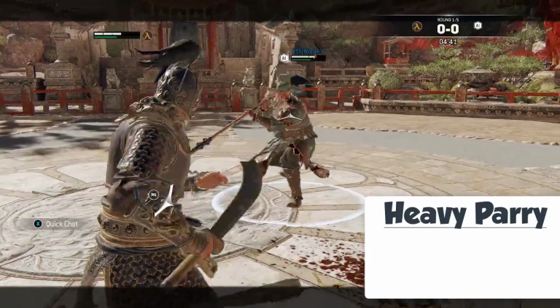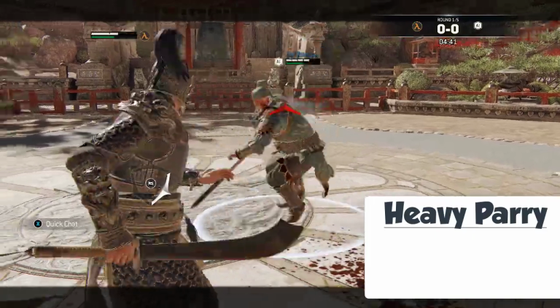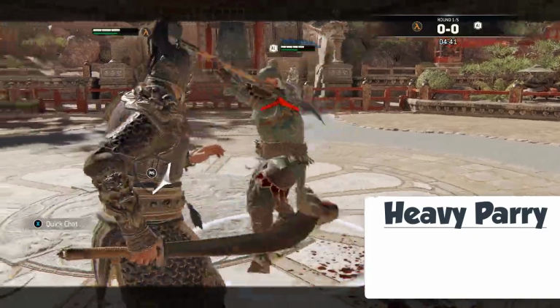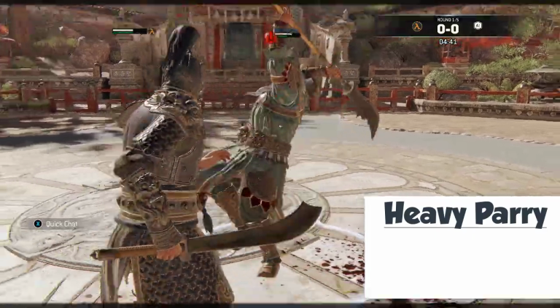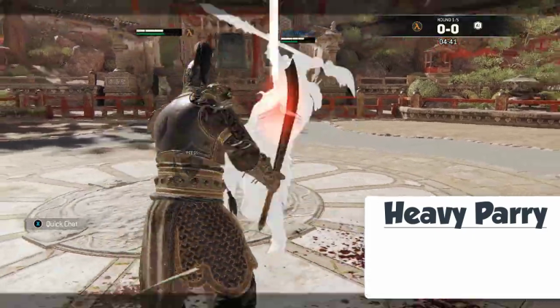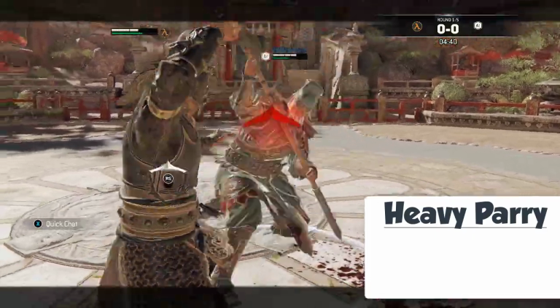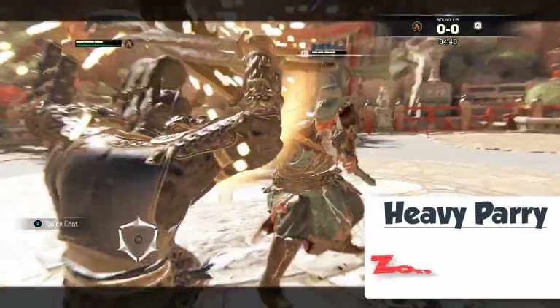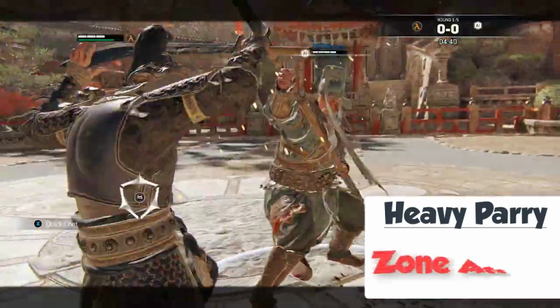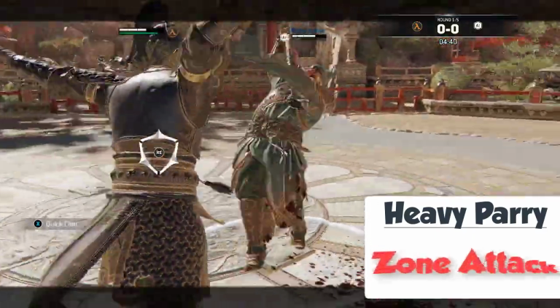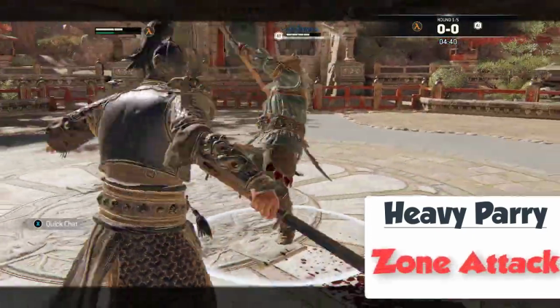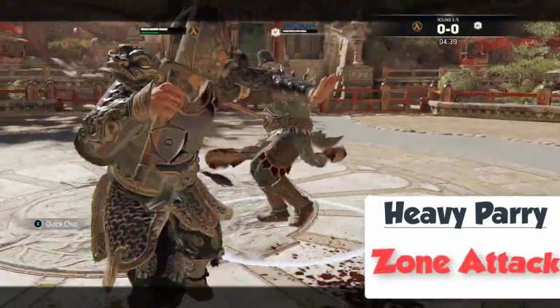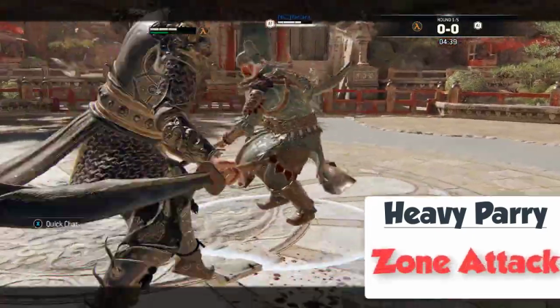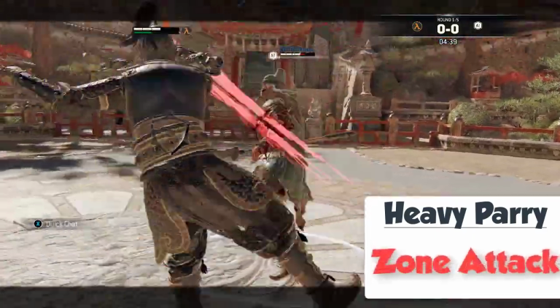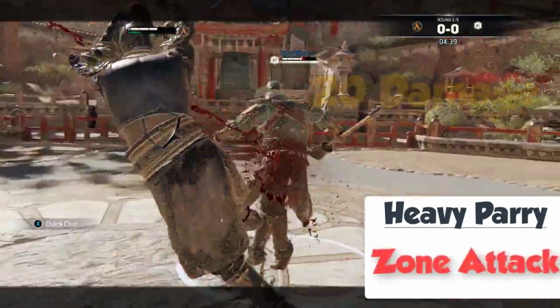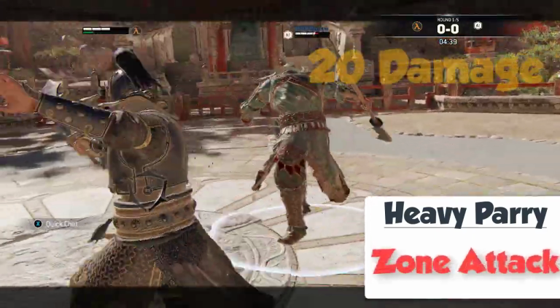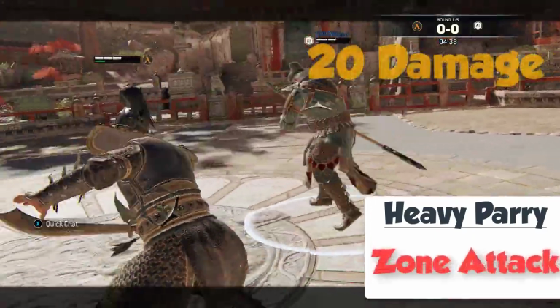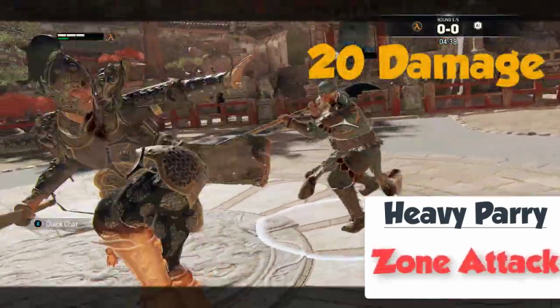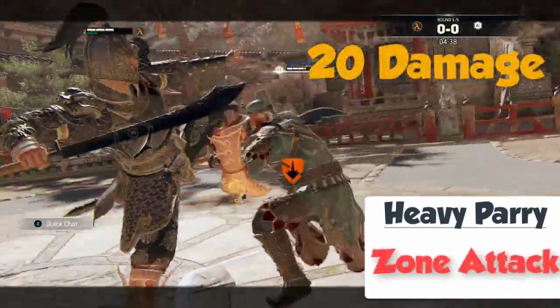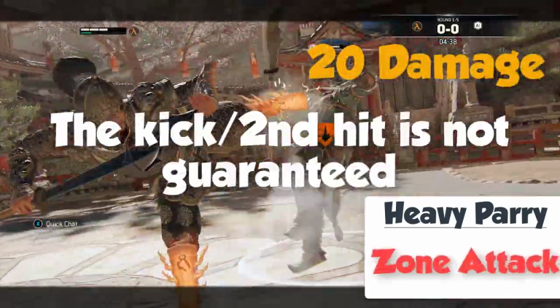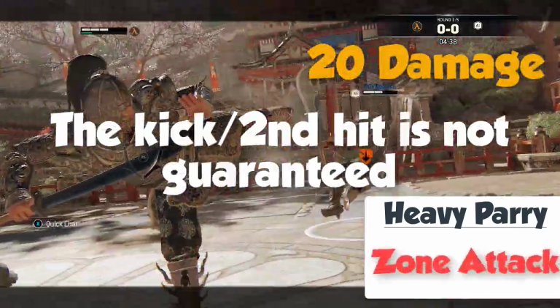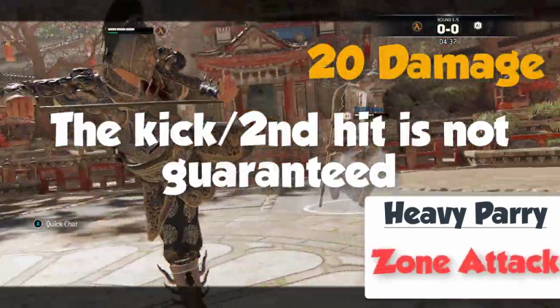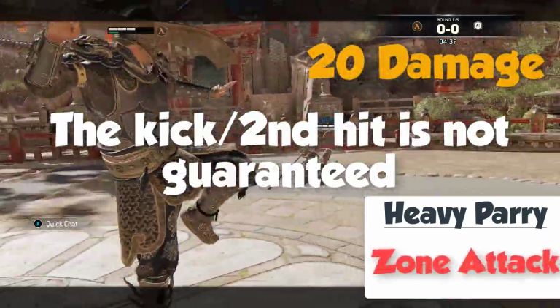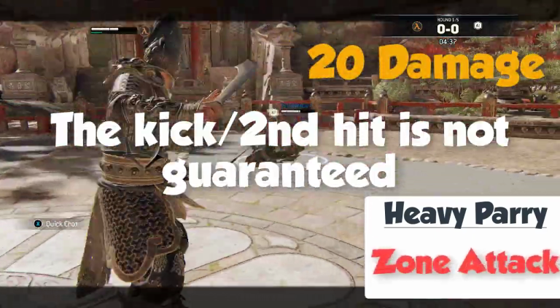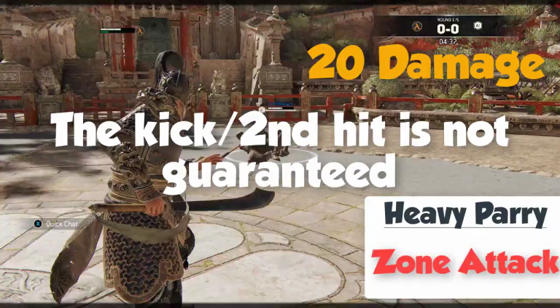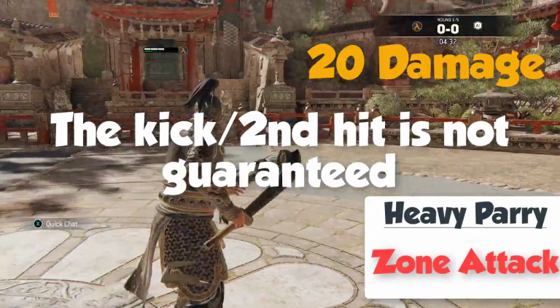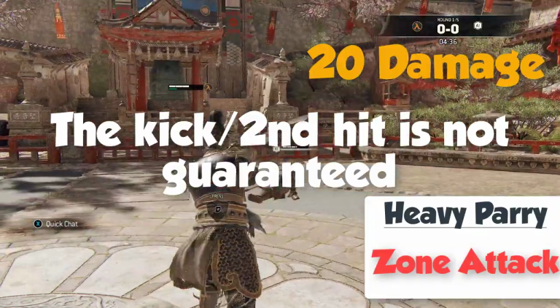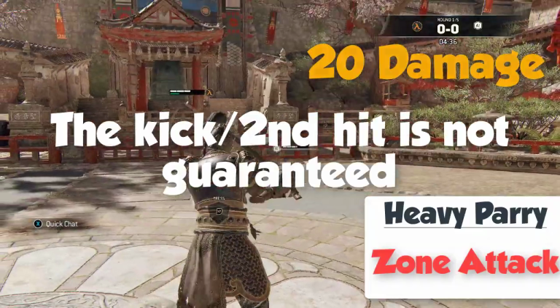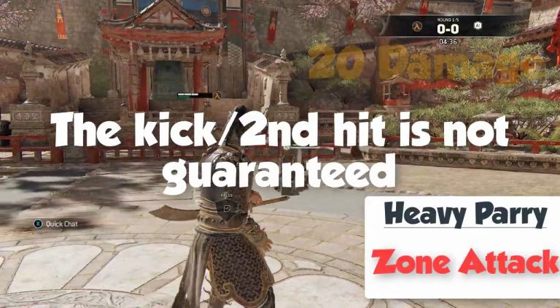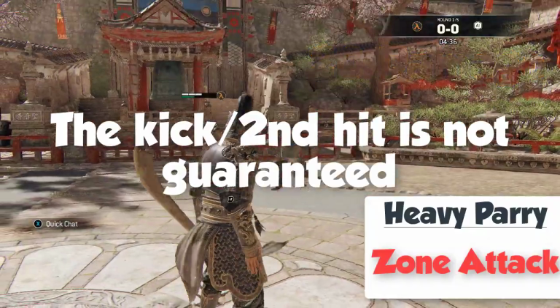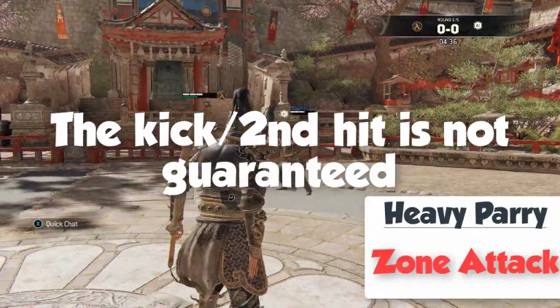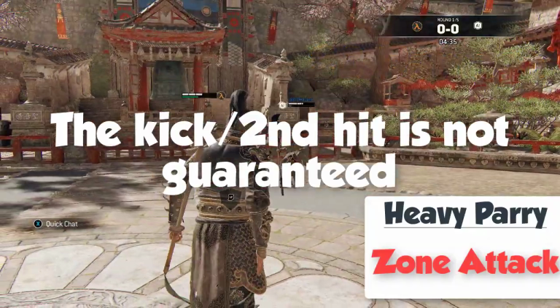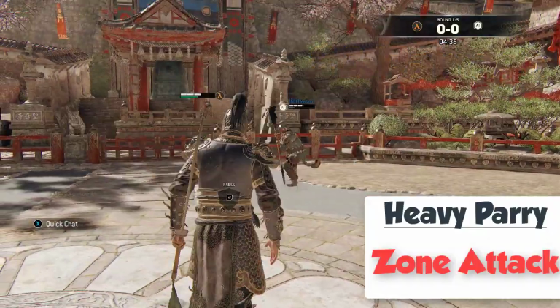Heavy parry grants you a soul attack for 20 damage. The kick and the follow up is not guaranteed.